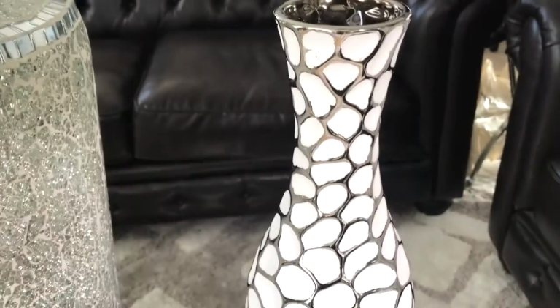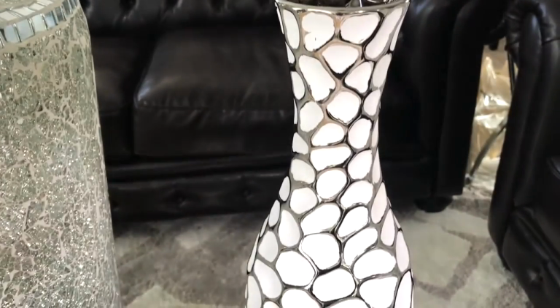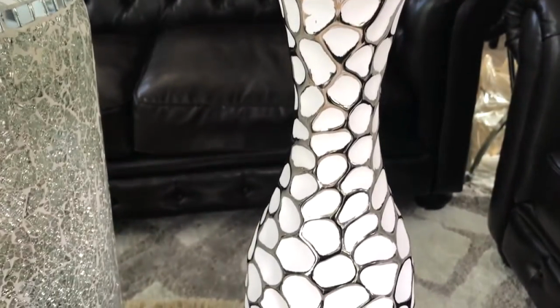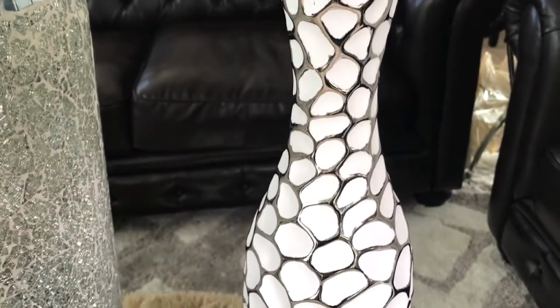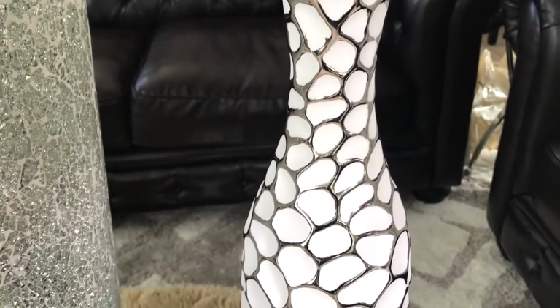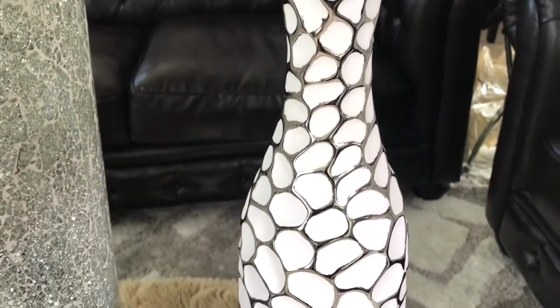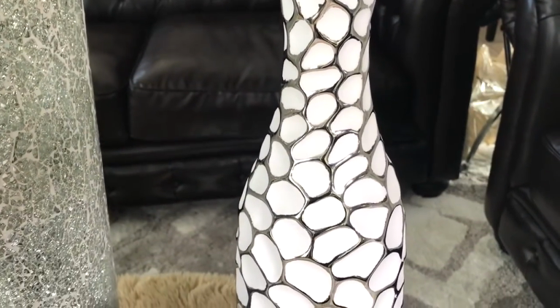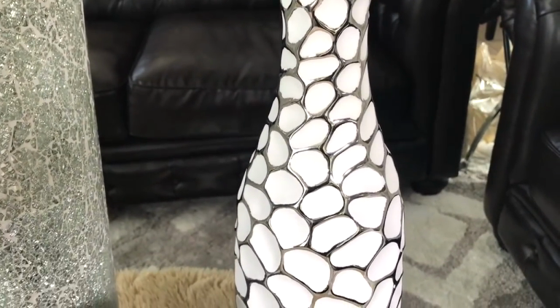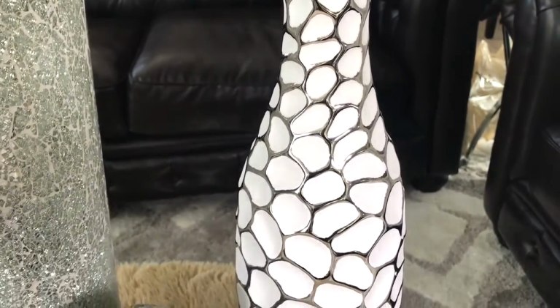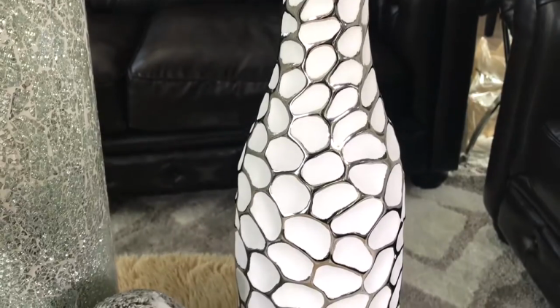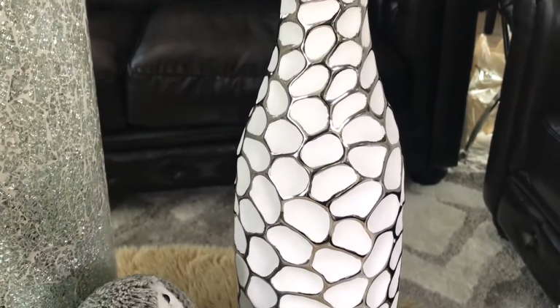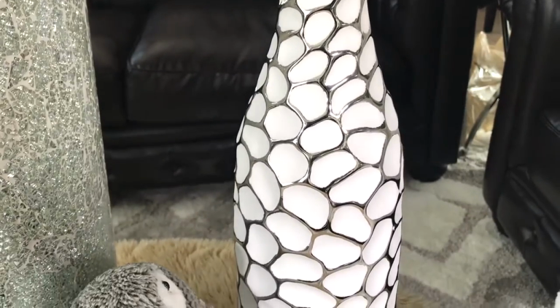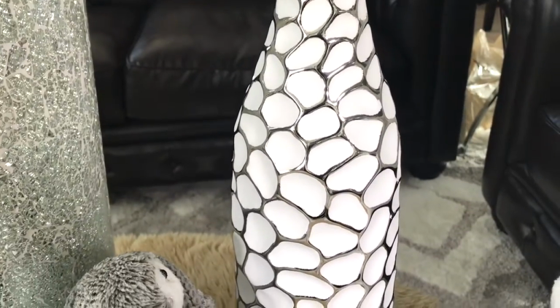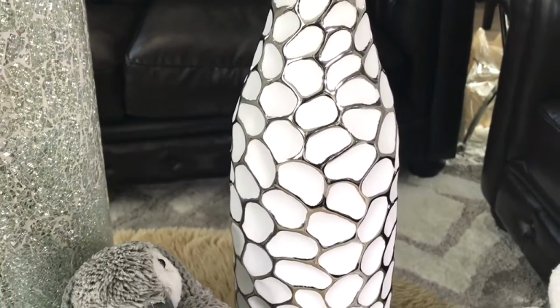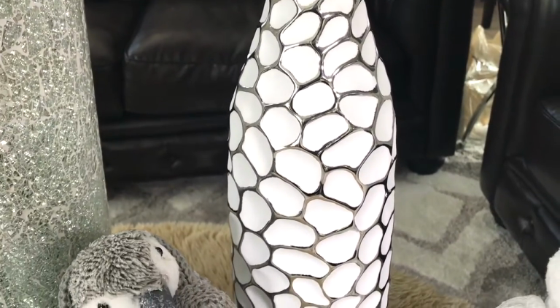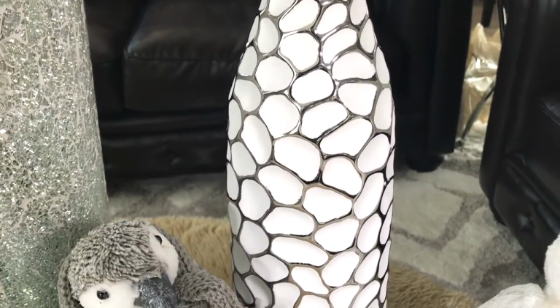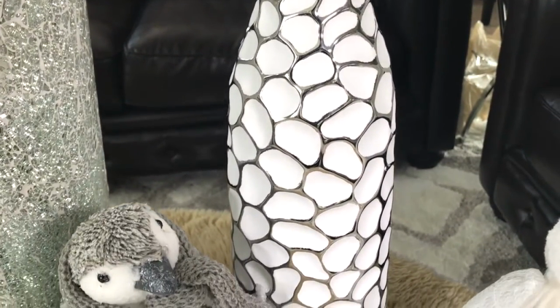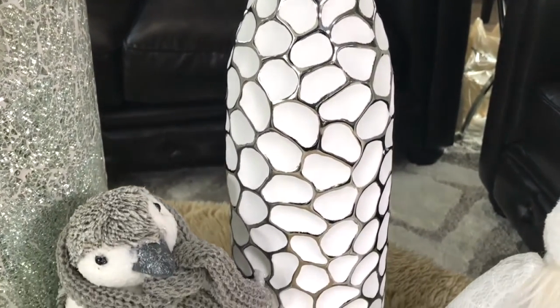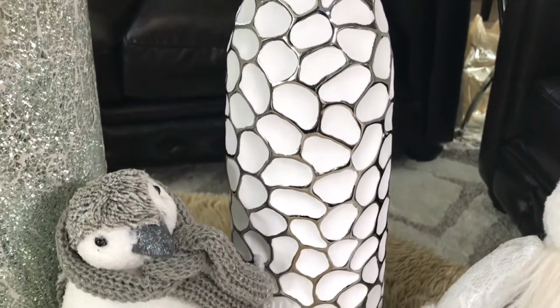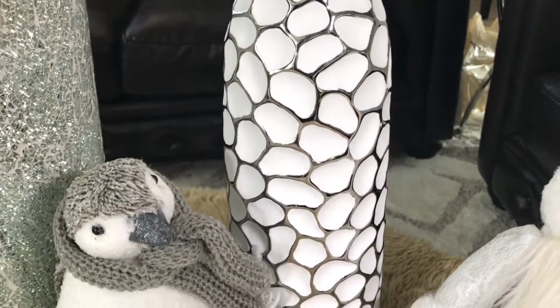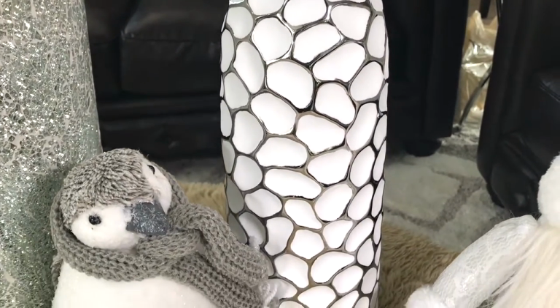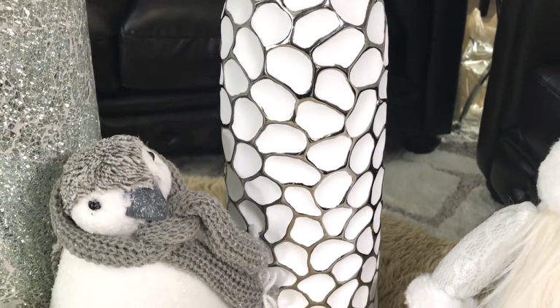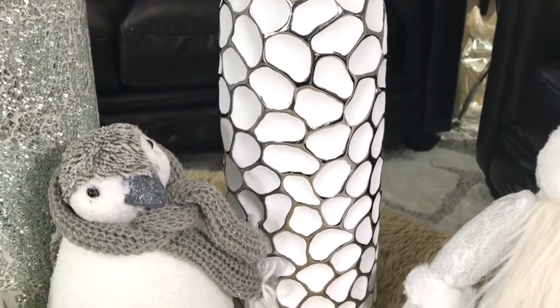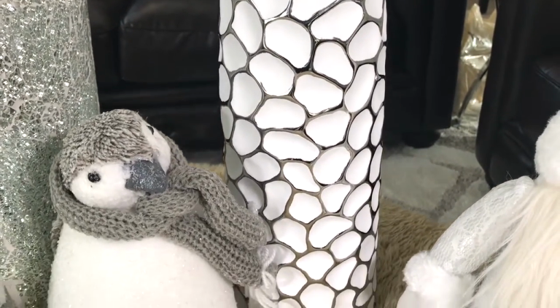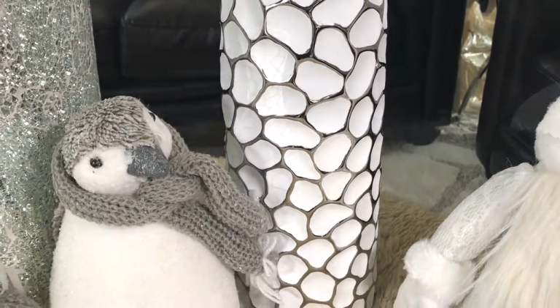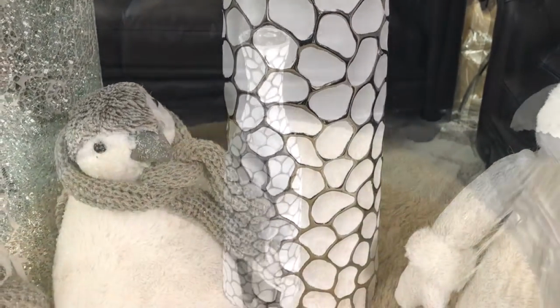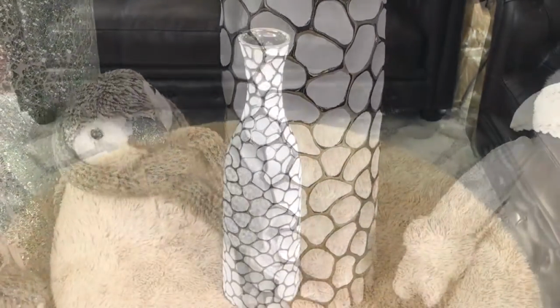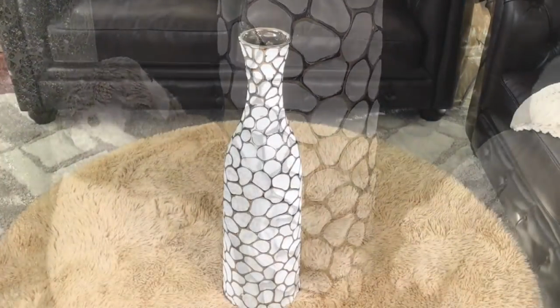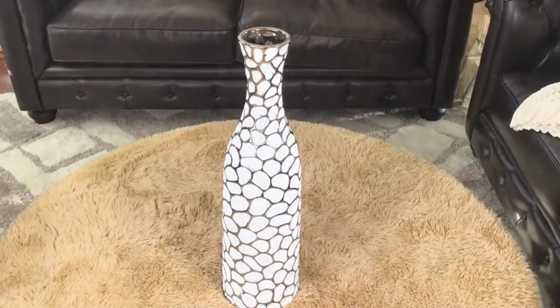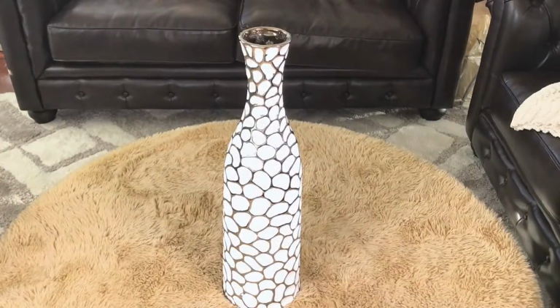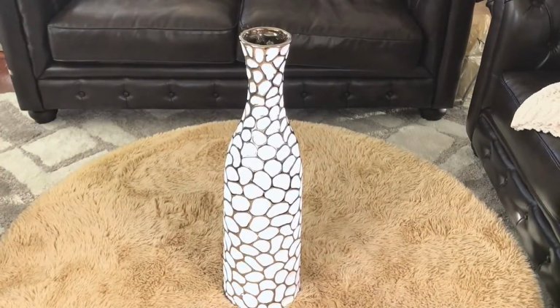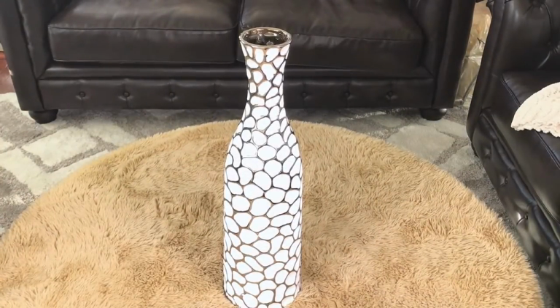This white and silver vase was $14.99. I really like the pattern on this vase — I think it's very cool and unique.